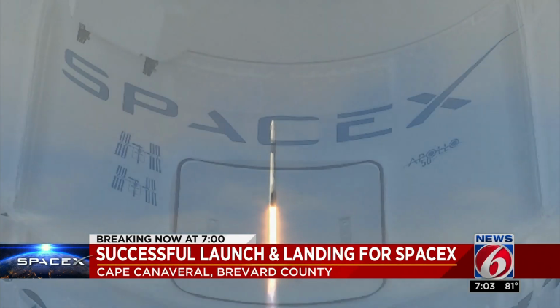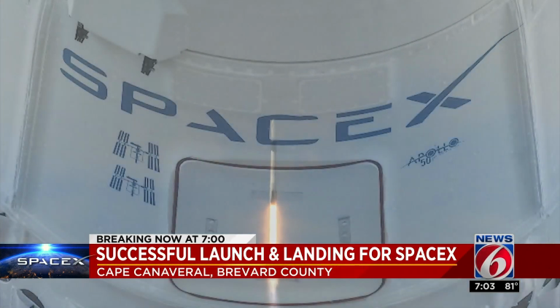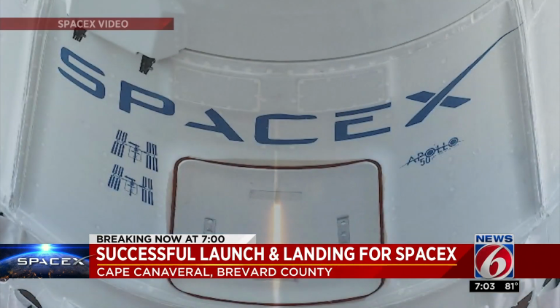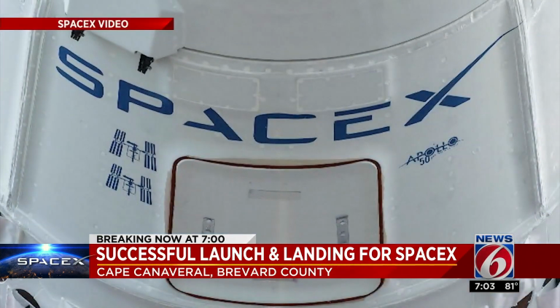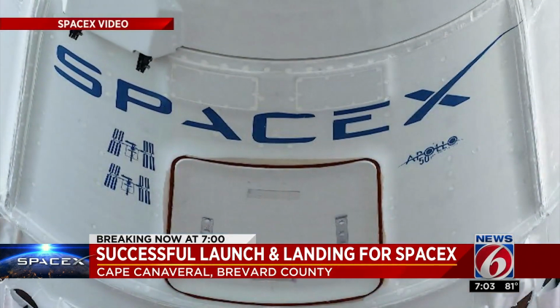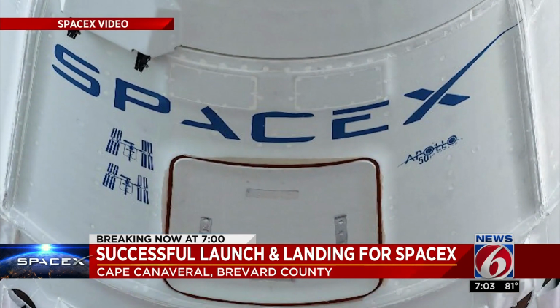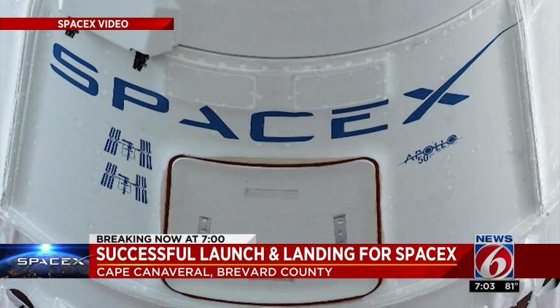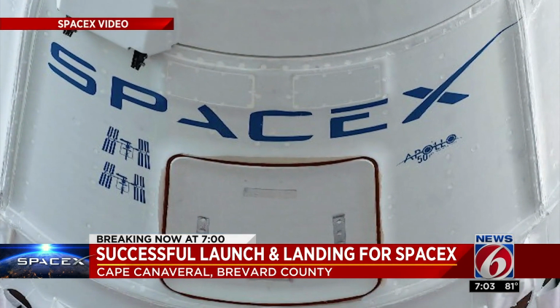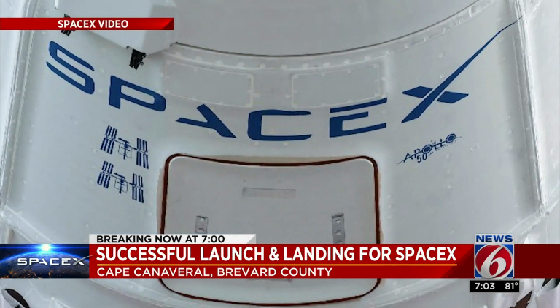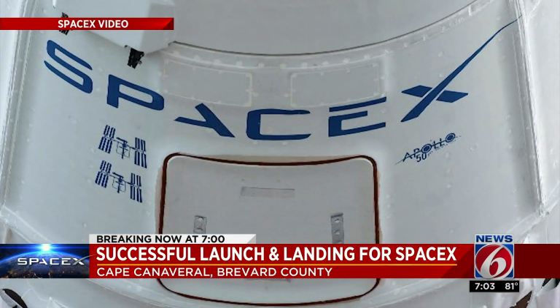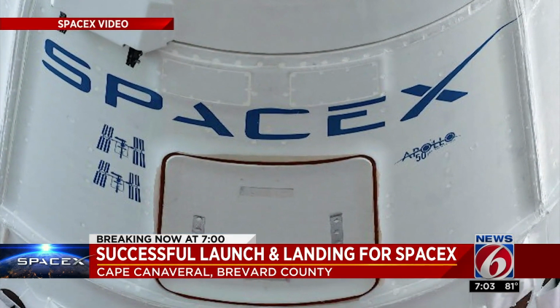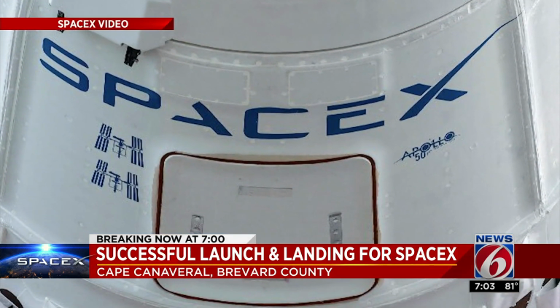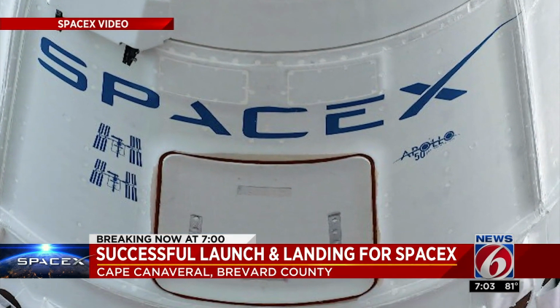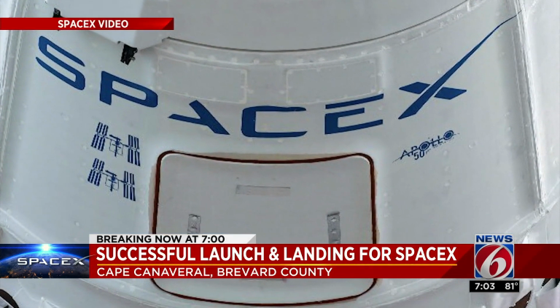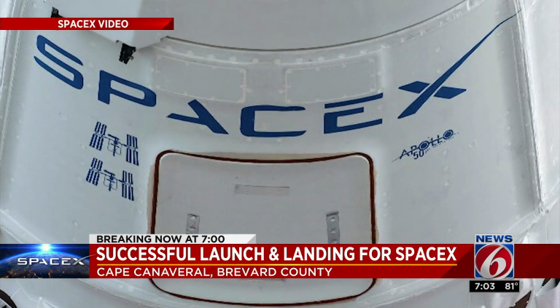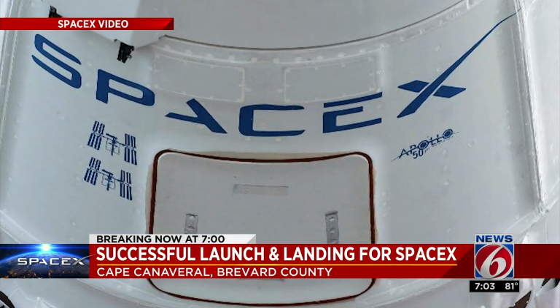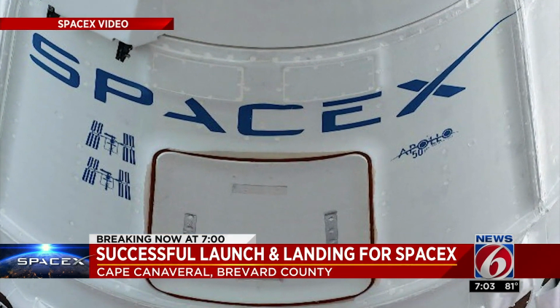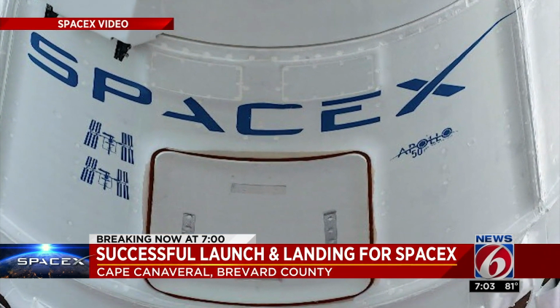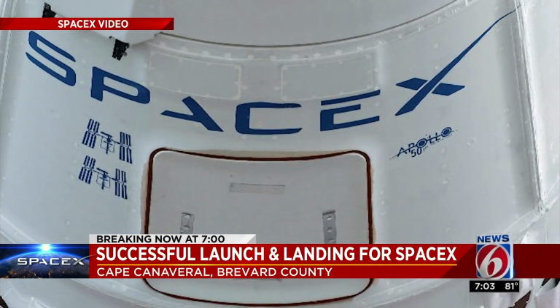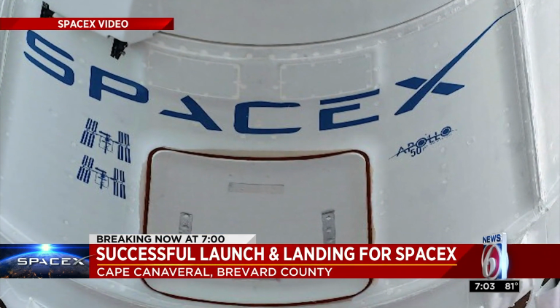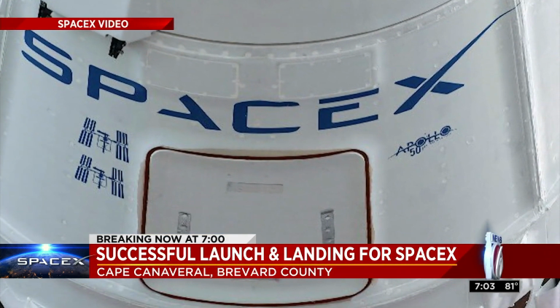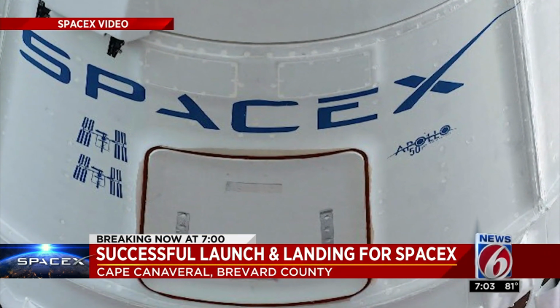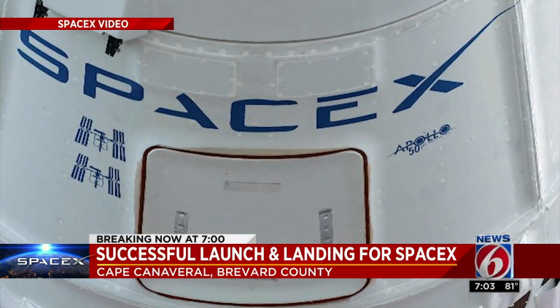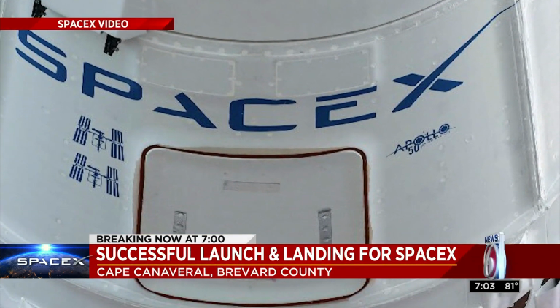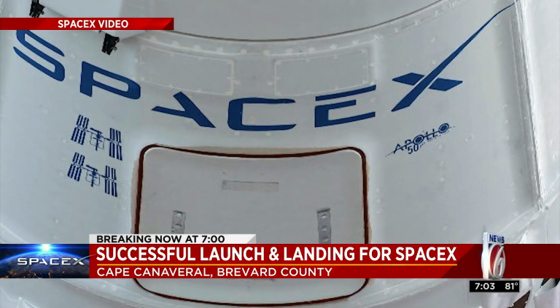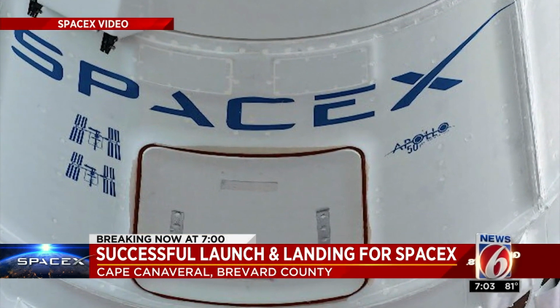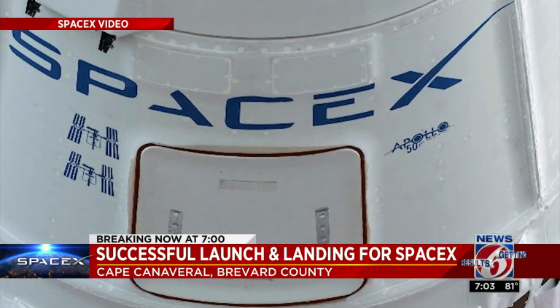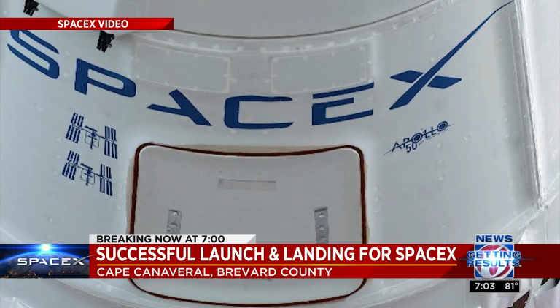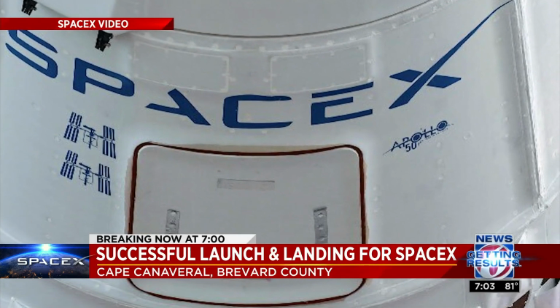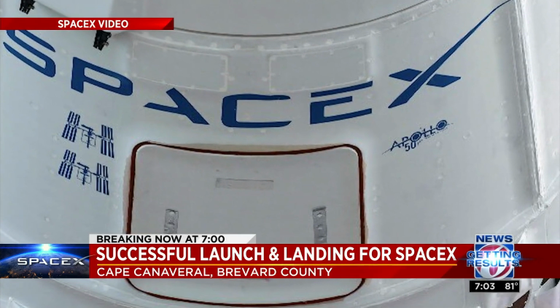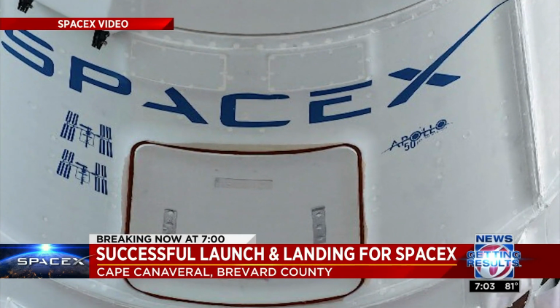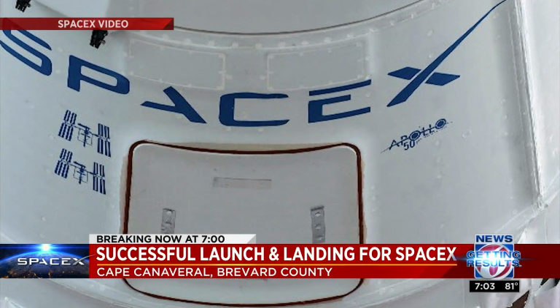This week, like its ISS logos, SpaceX also put an Apollo sticker on Dragon to commemorate the 50th anniversary of Apollo 11.